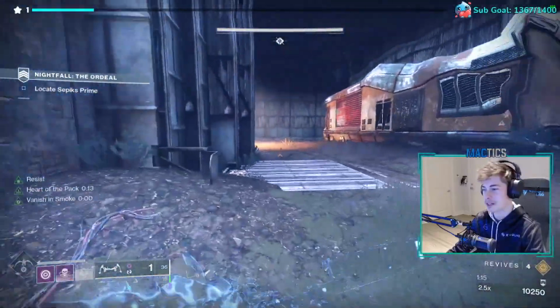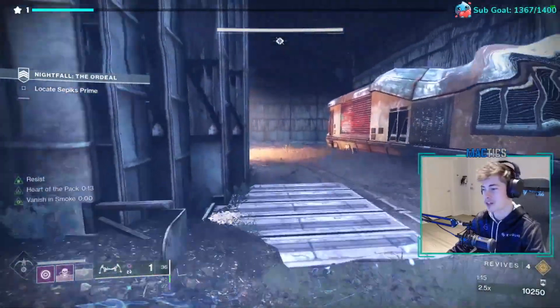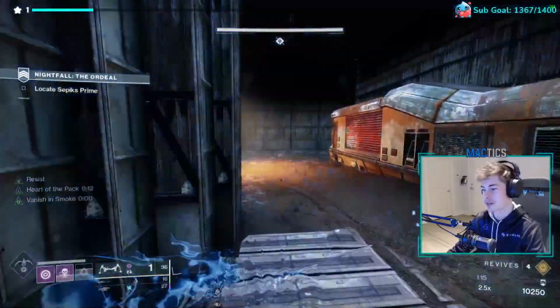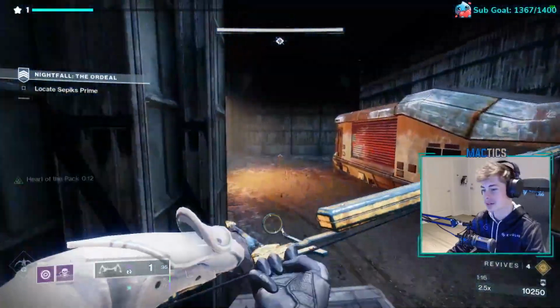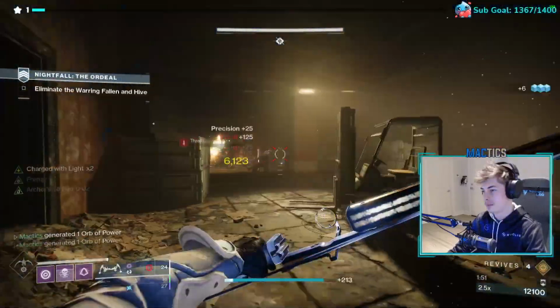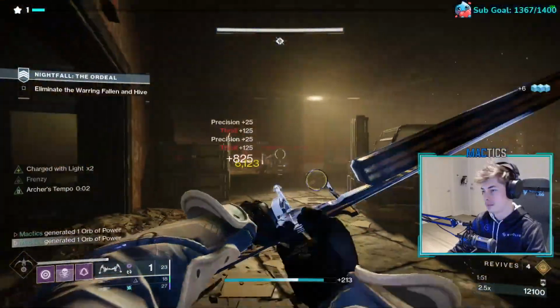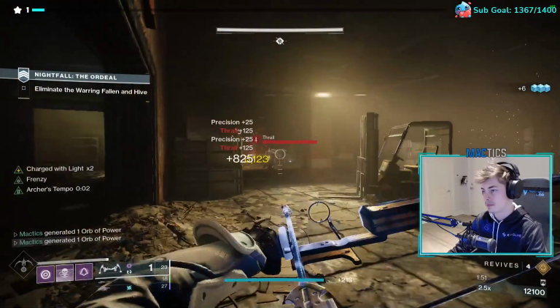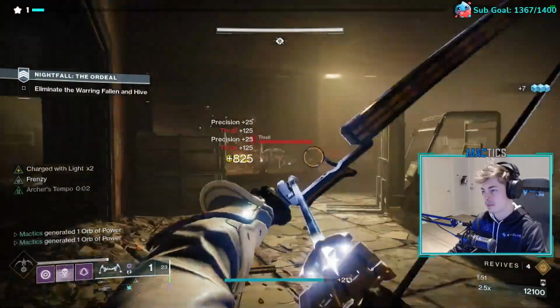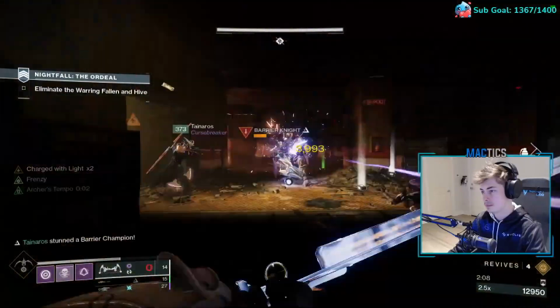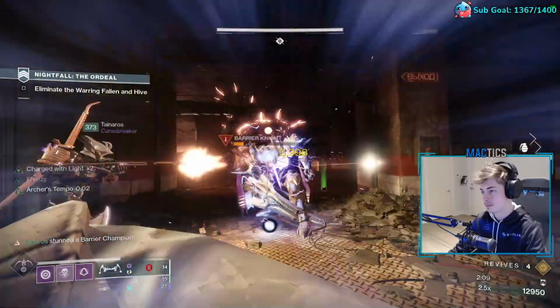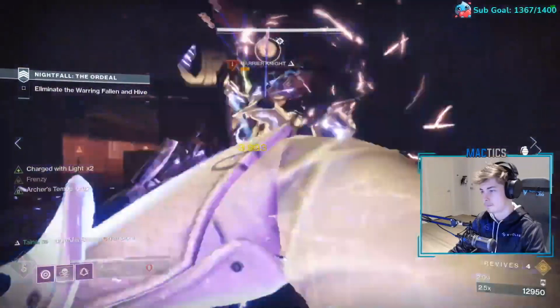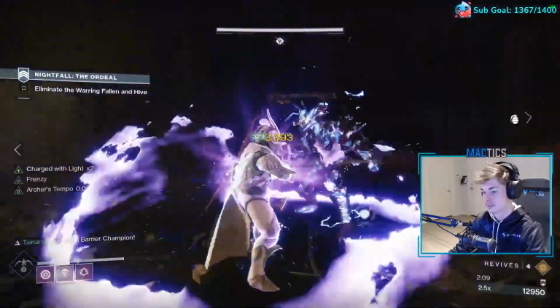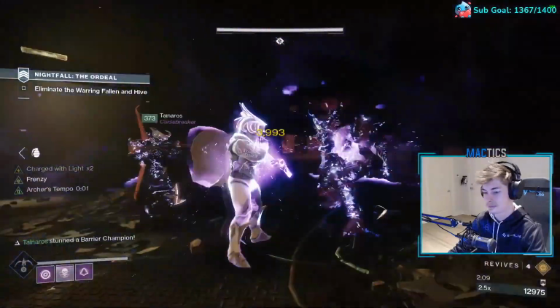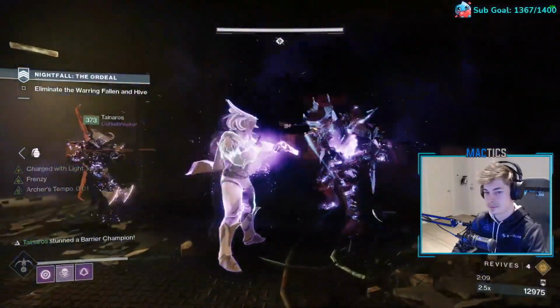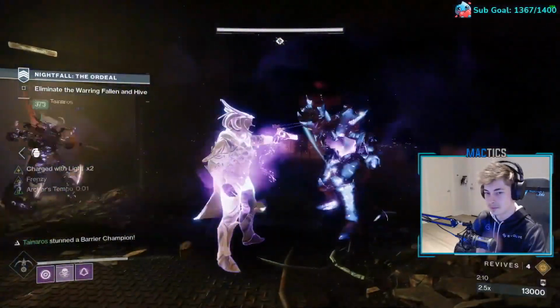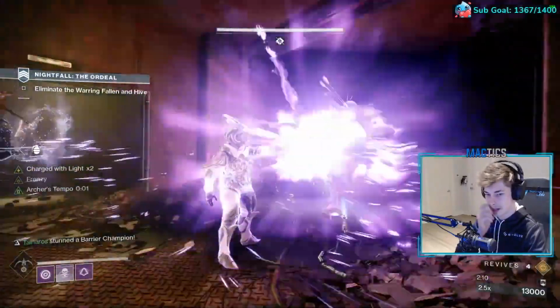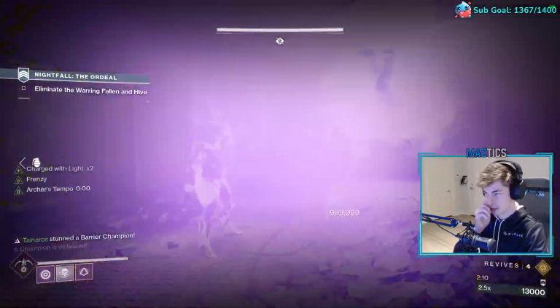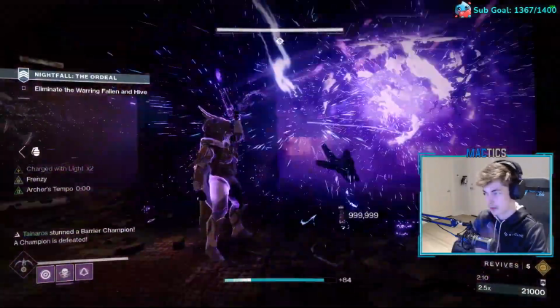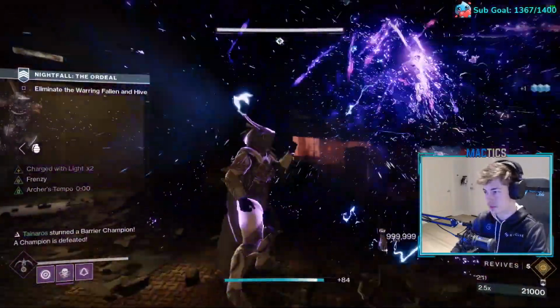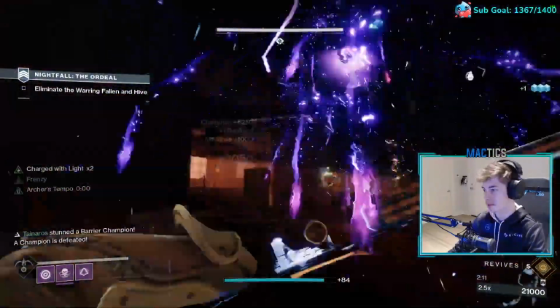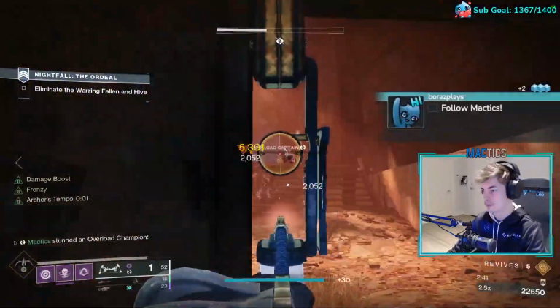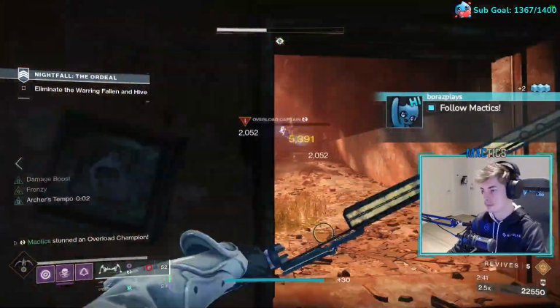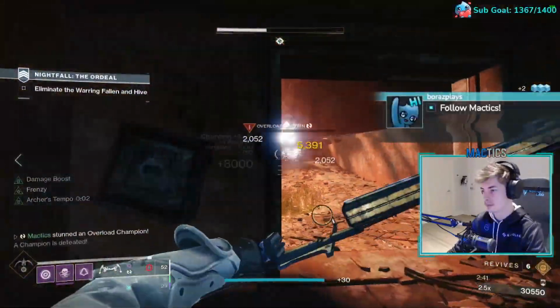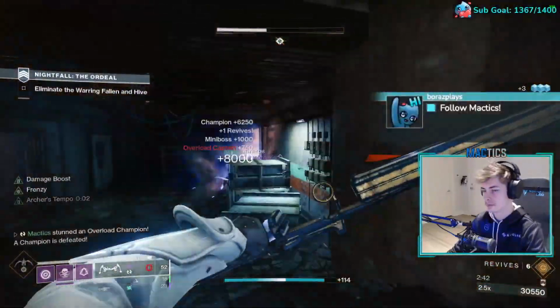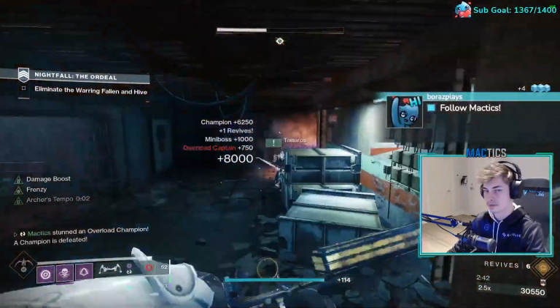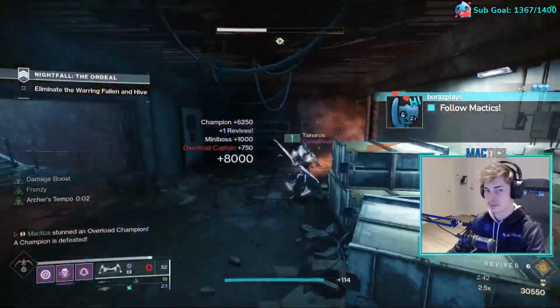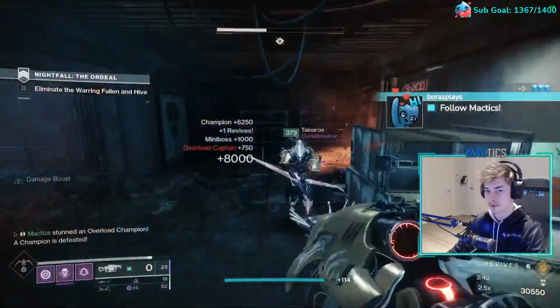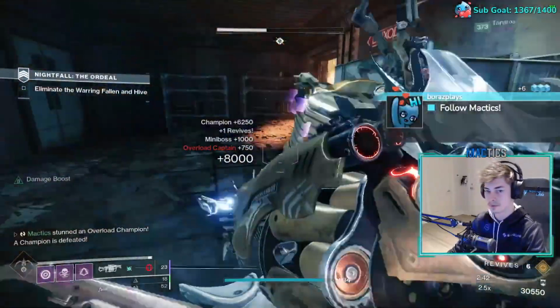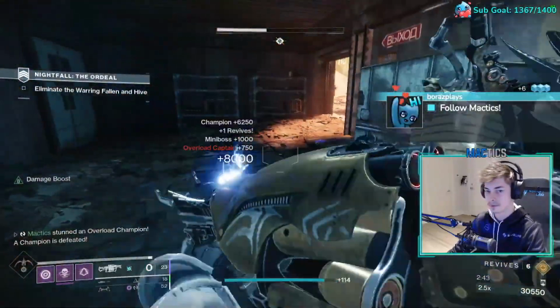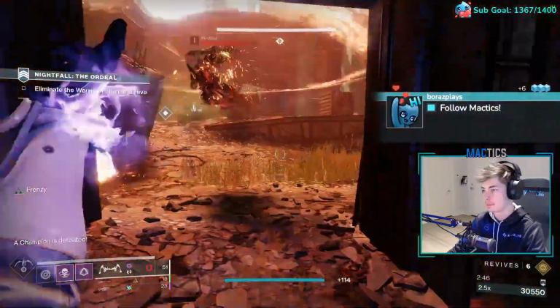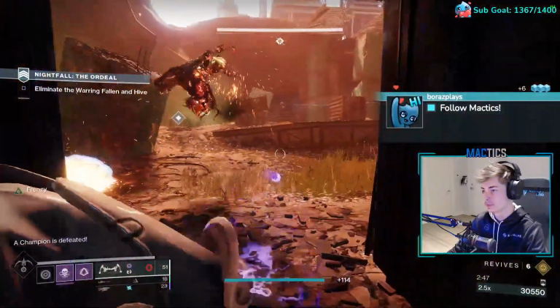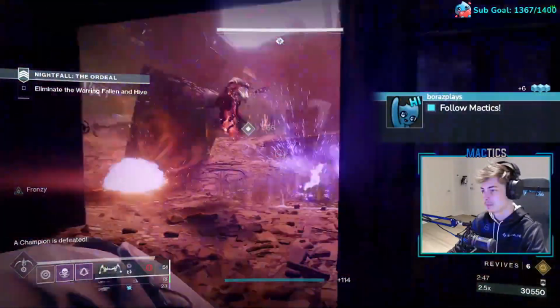Next room. Kill the enemies. Kill the Barrier Knight. Go to the next room. Kill the Overload Captain on the right. Kill the Wizard.